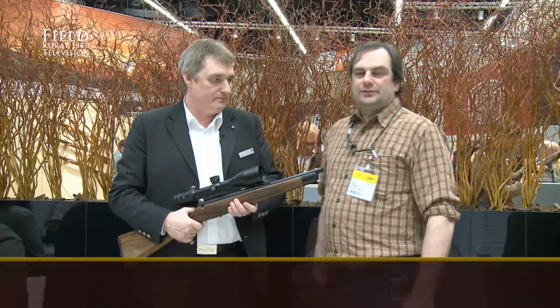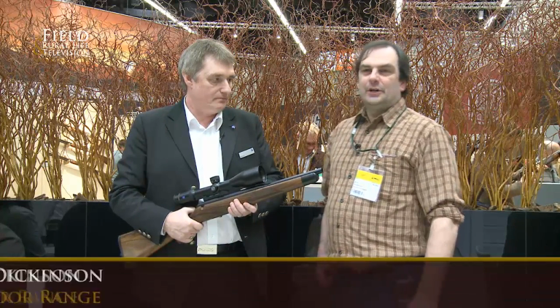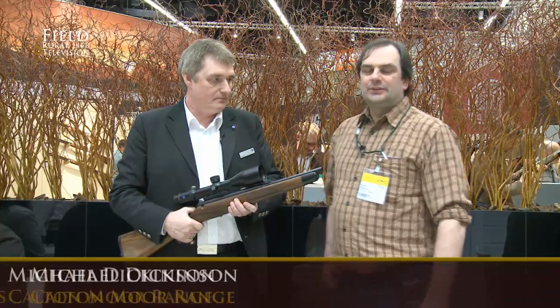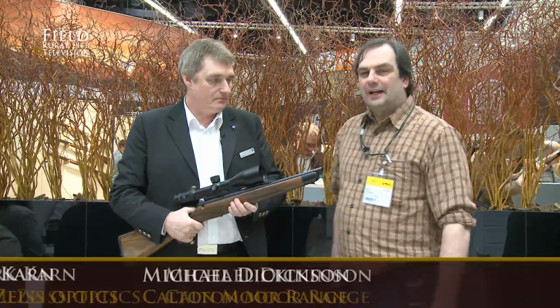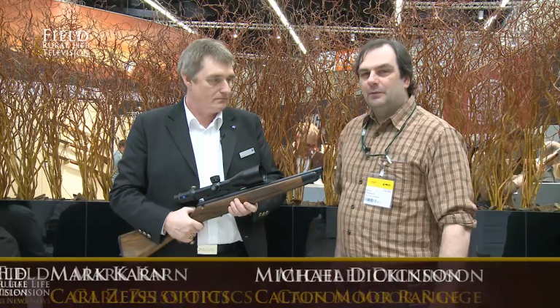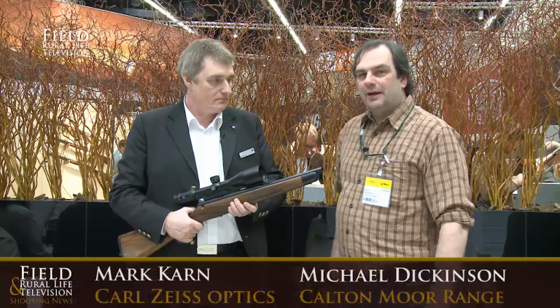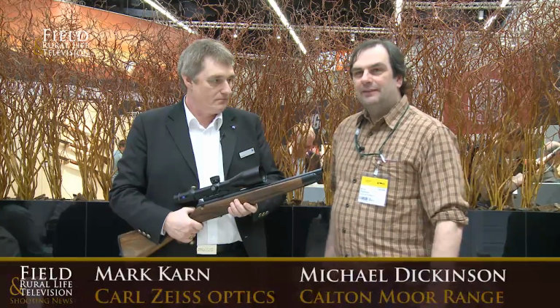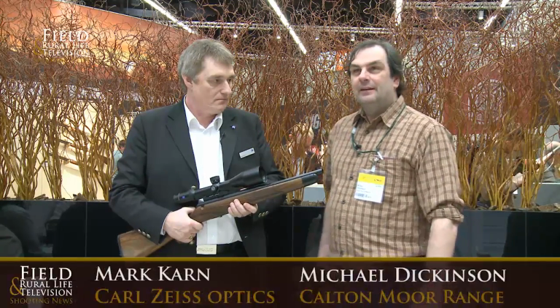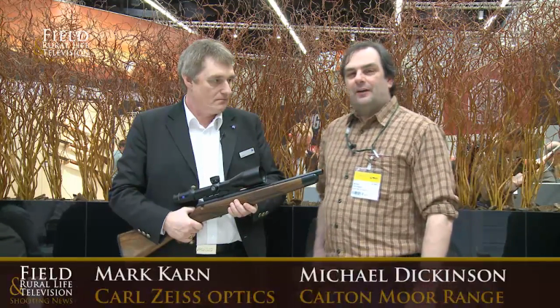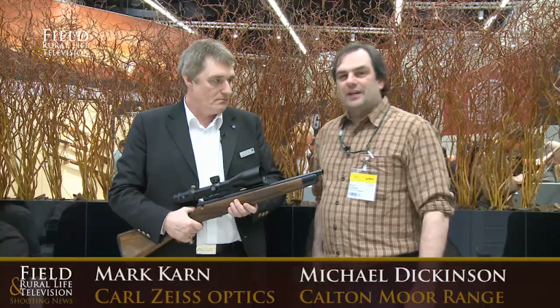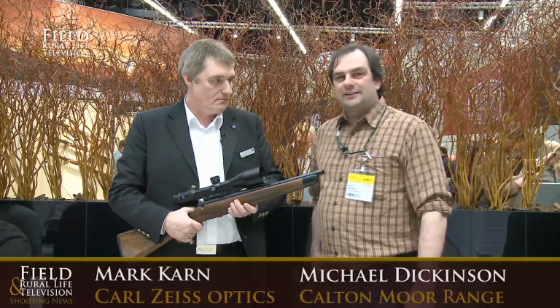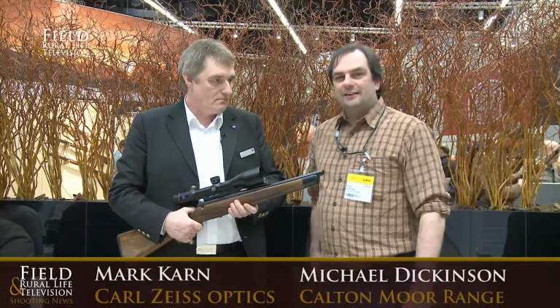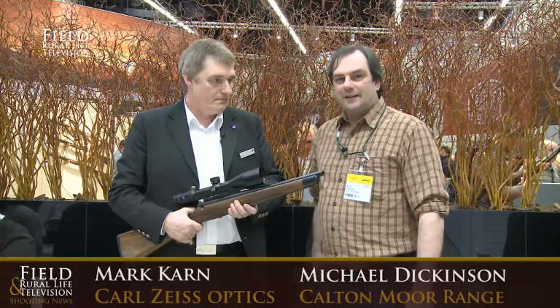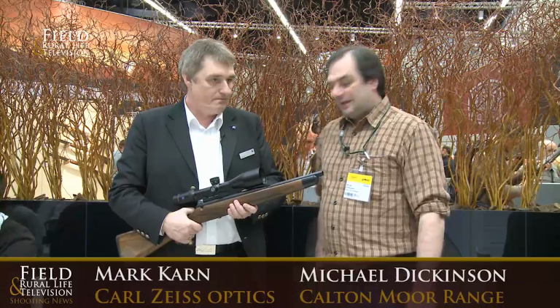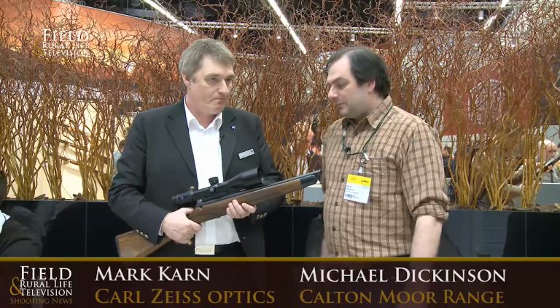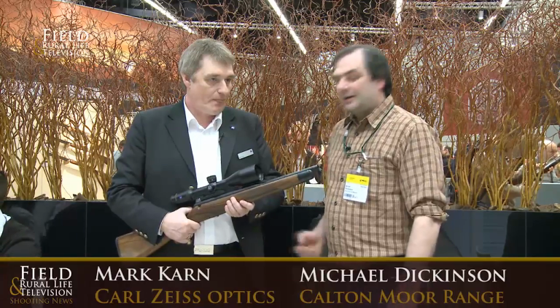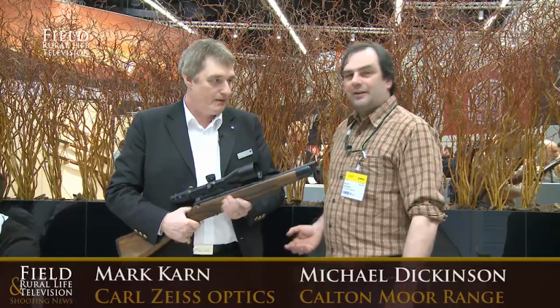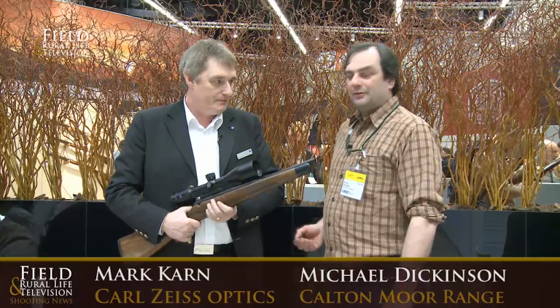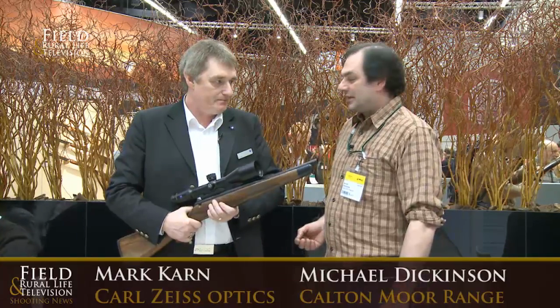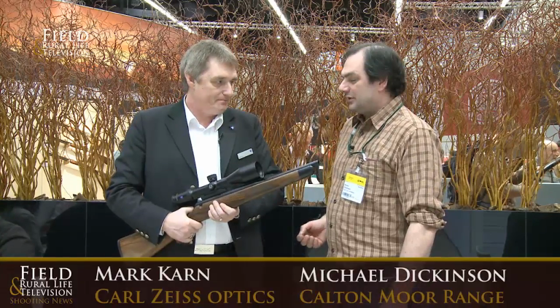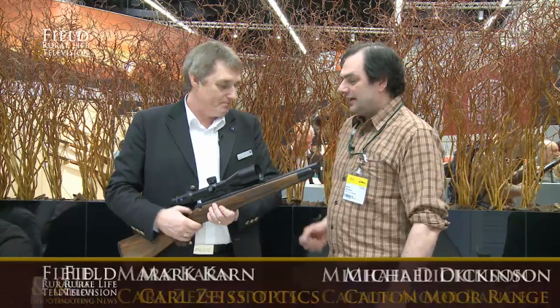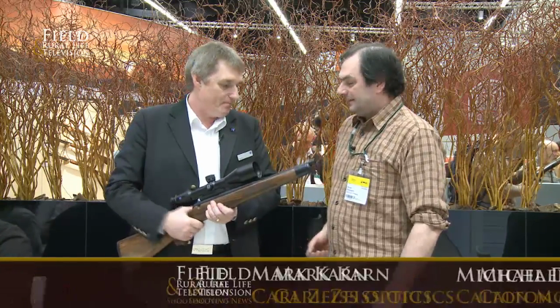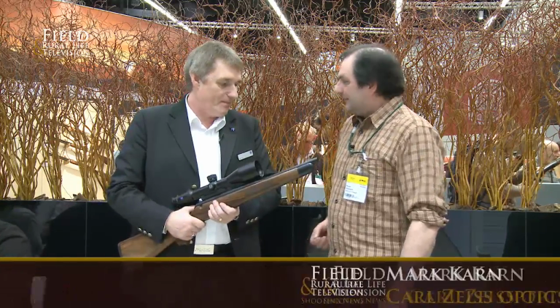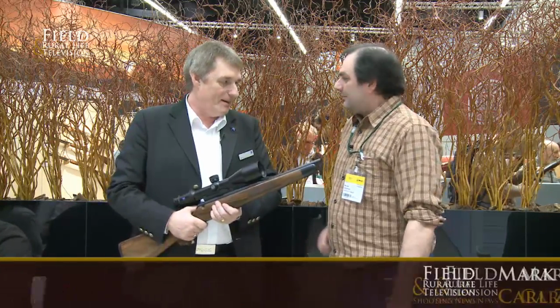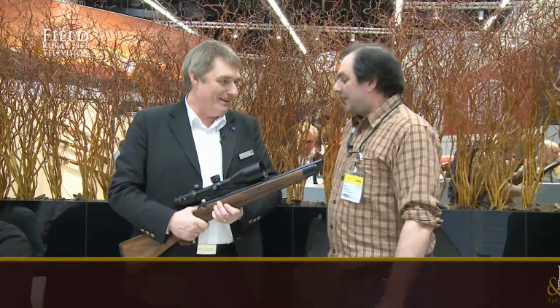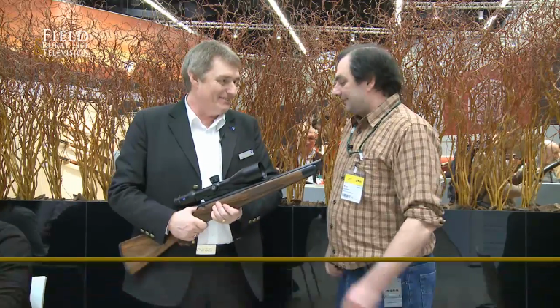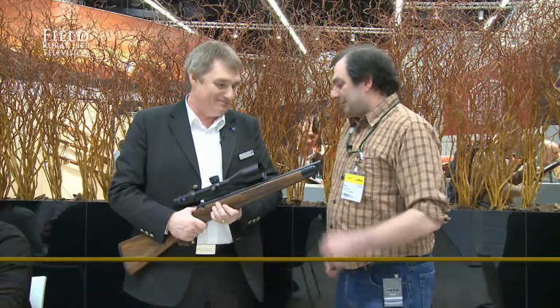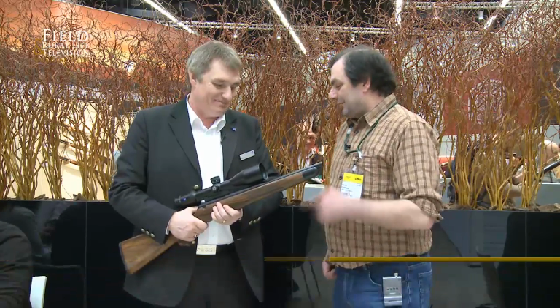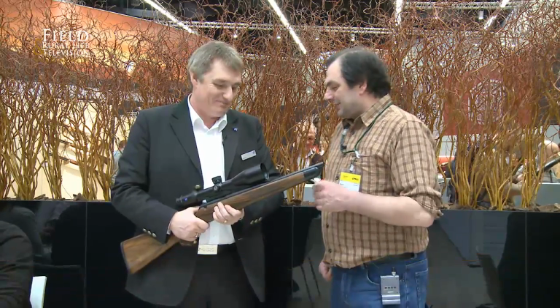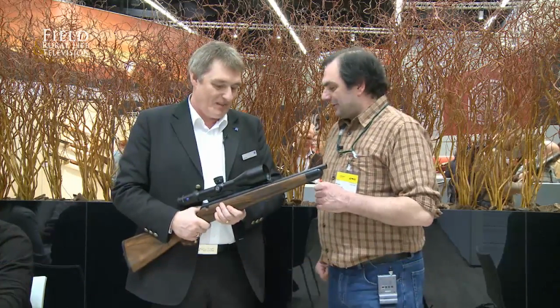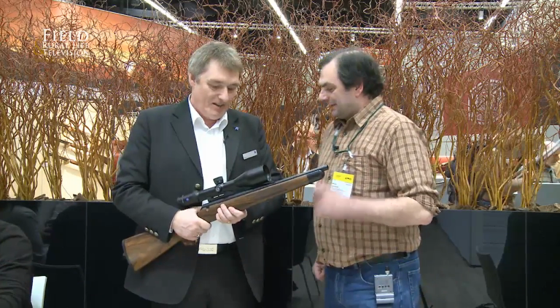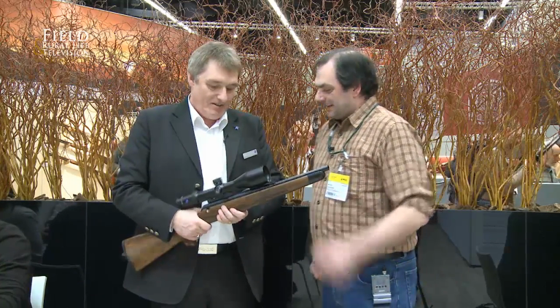Still at IWA, on the Zeiss stand. I'm here with Mark Kahn from Zeiss UK. Hi, Mark. What have we got to show me this time?